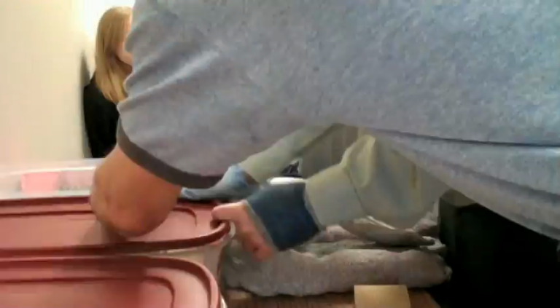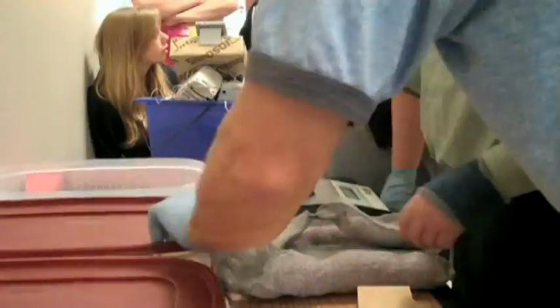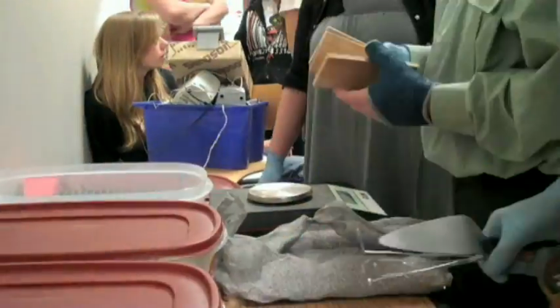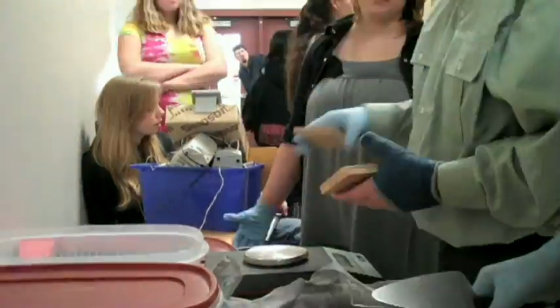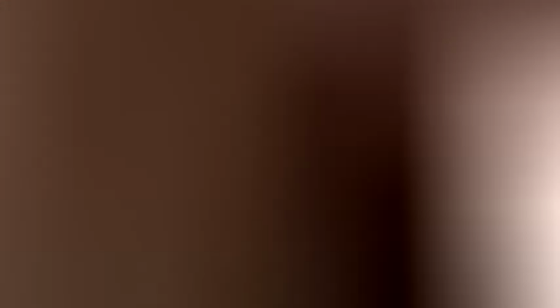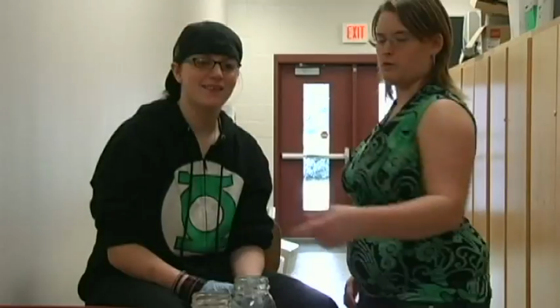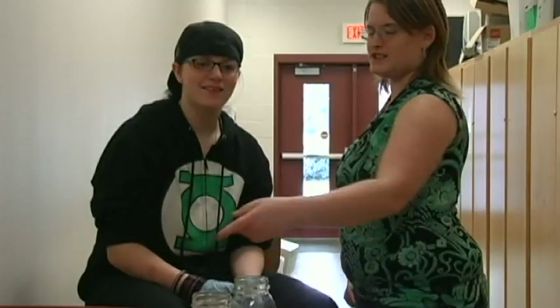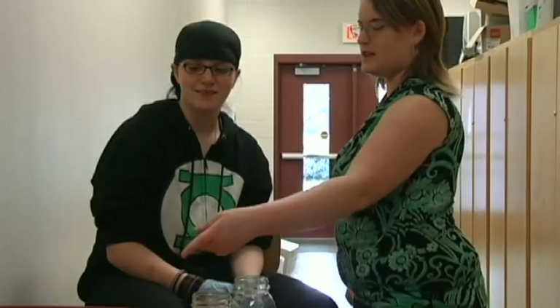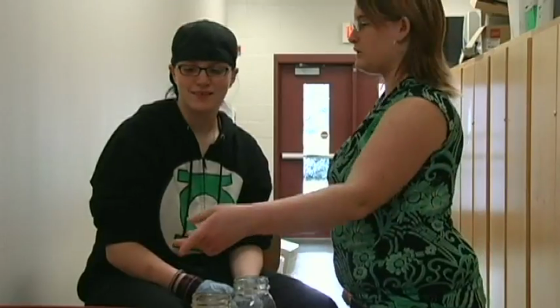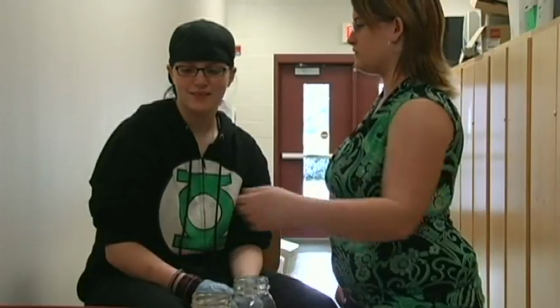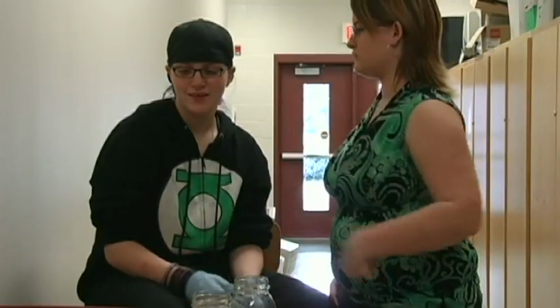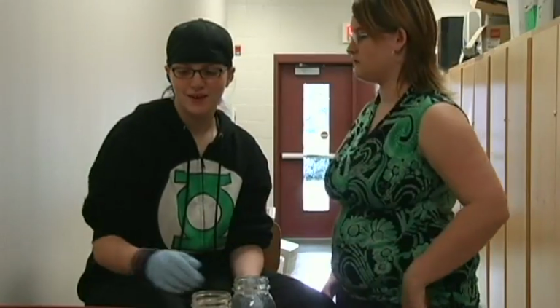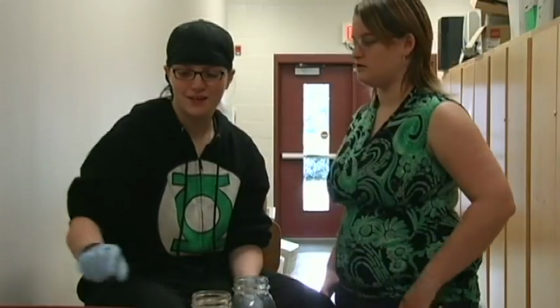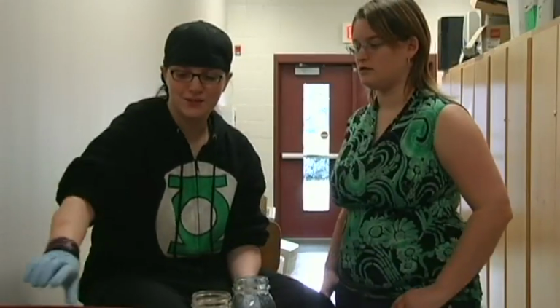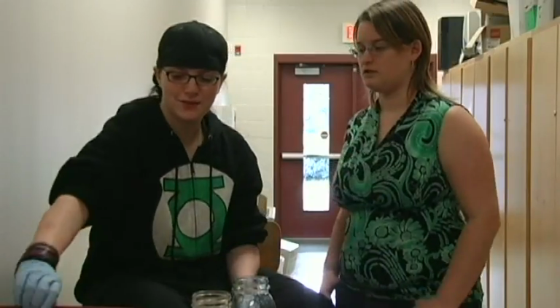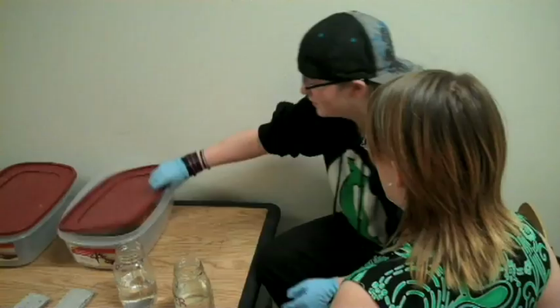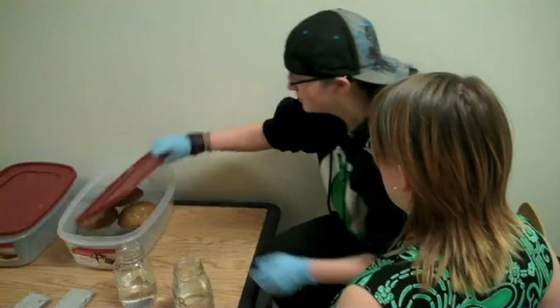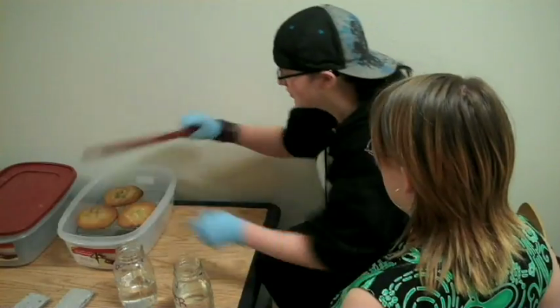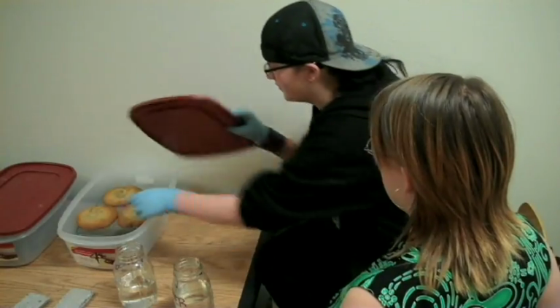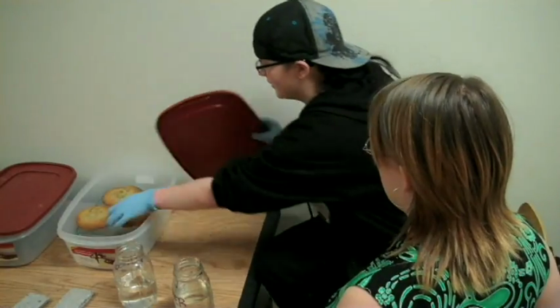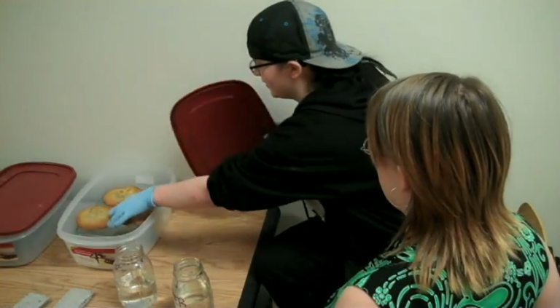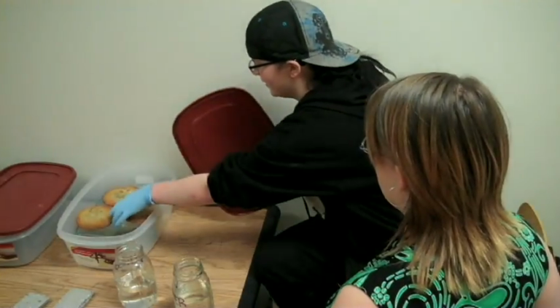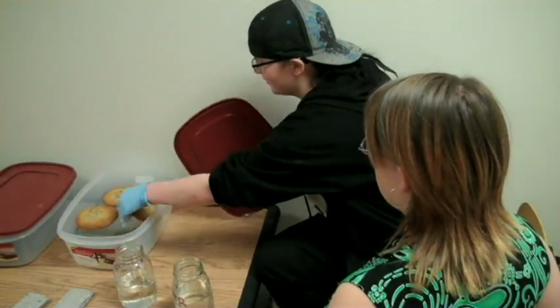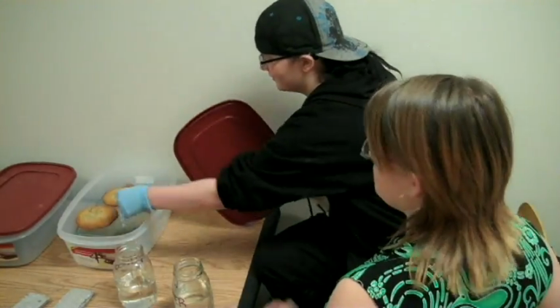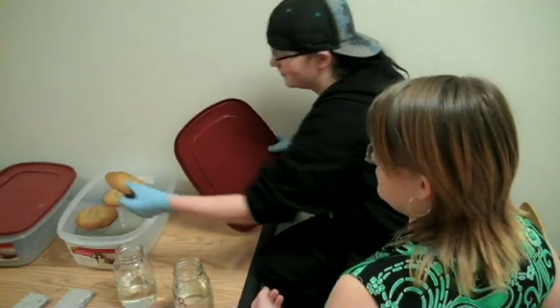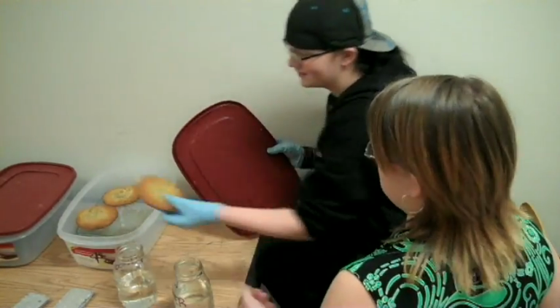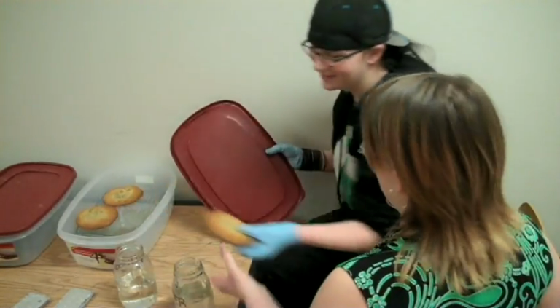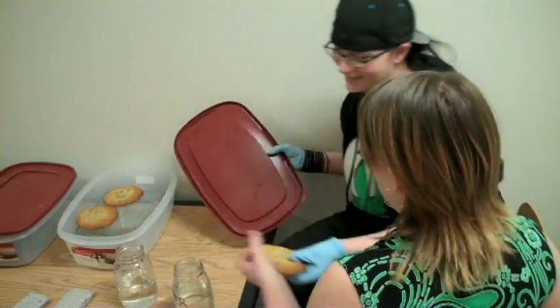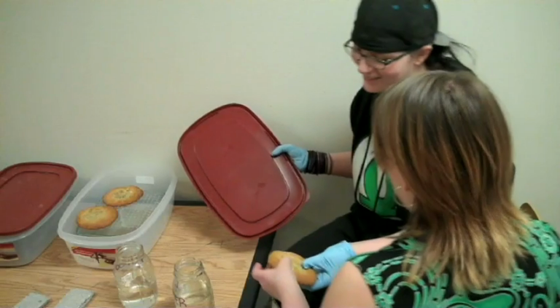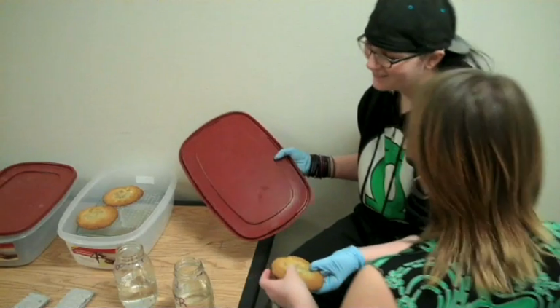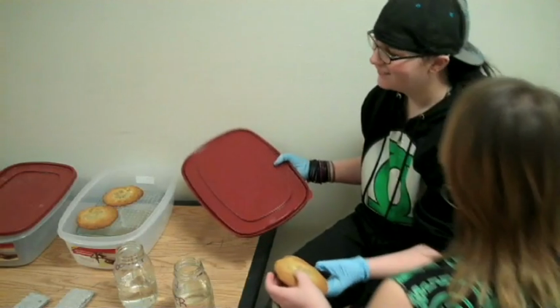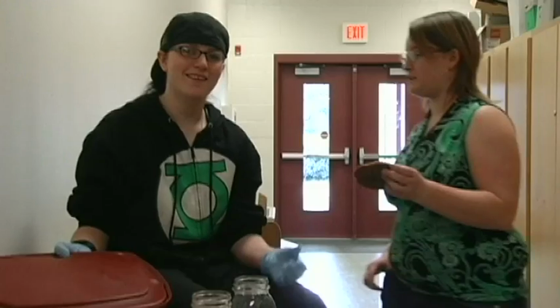What's in that one? Oh, that's my lunch. Want a cookie? Thanks, see you later.